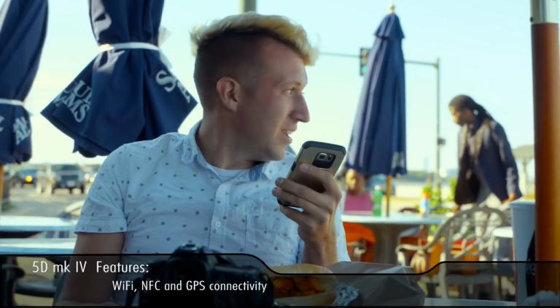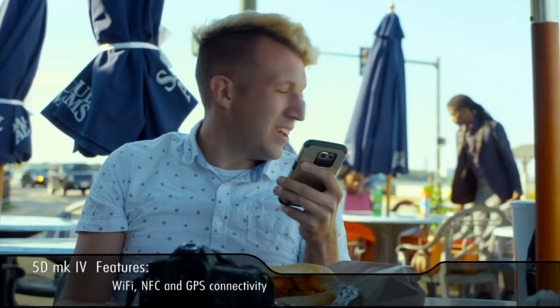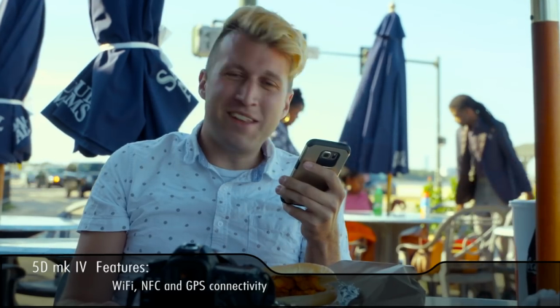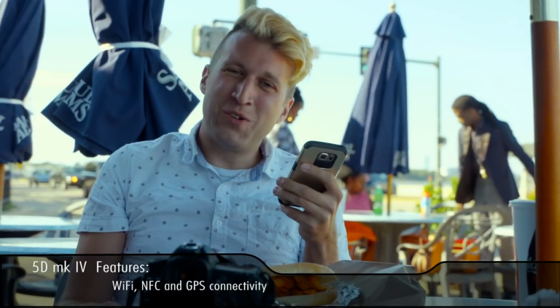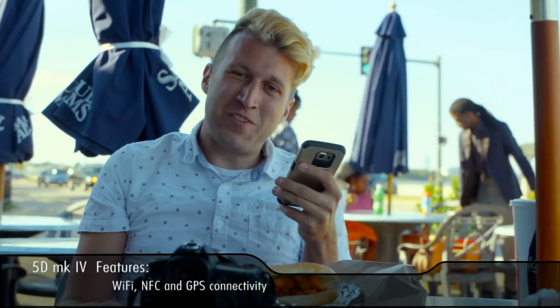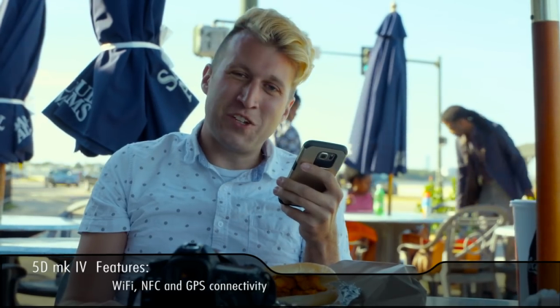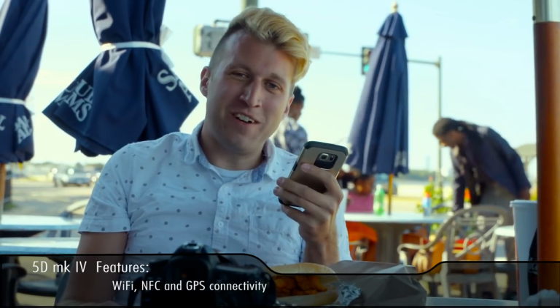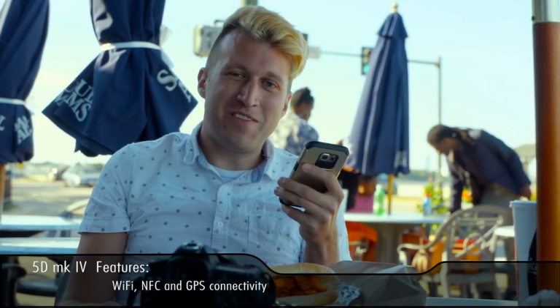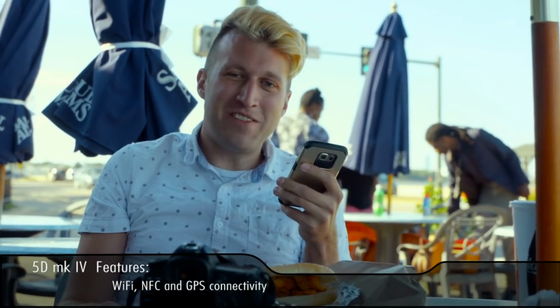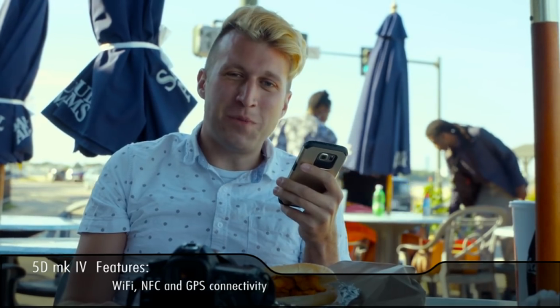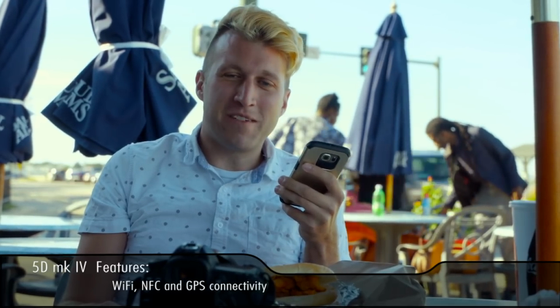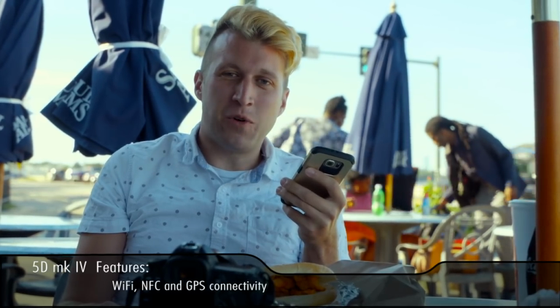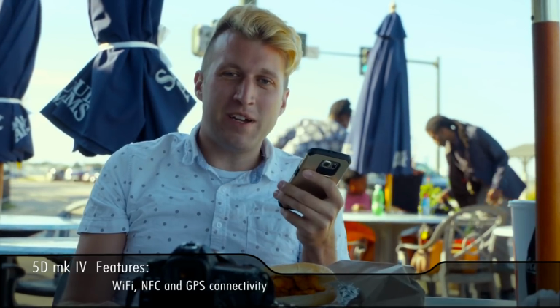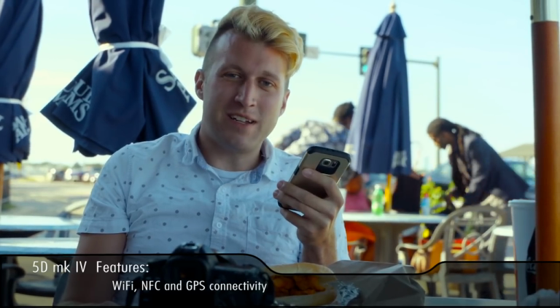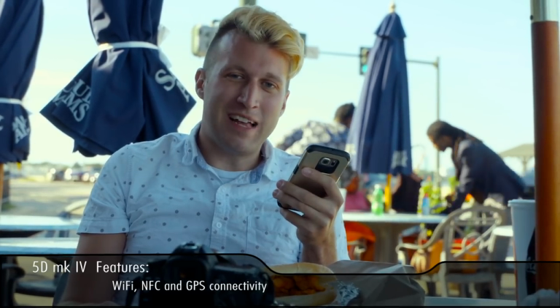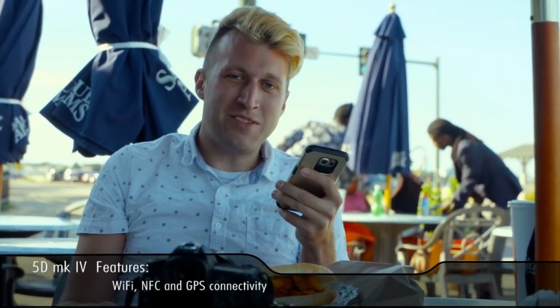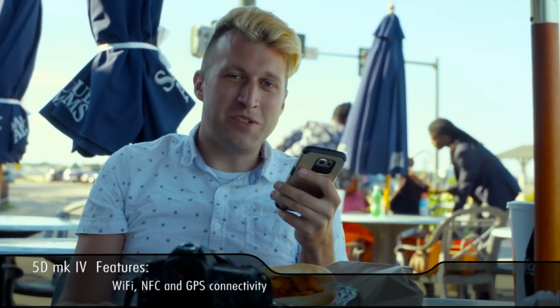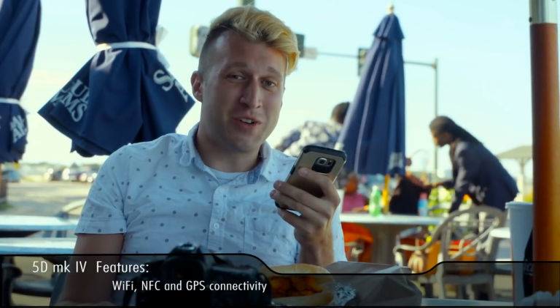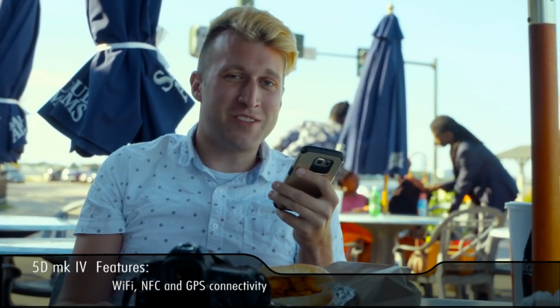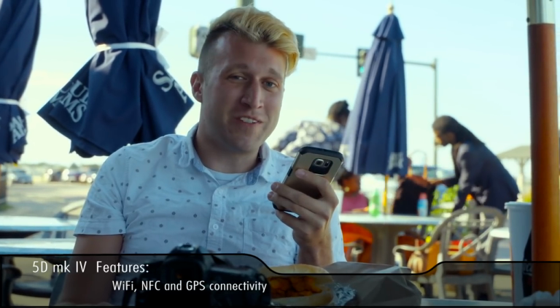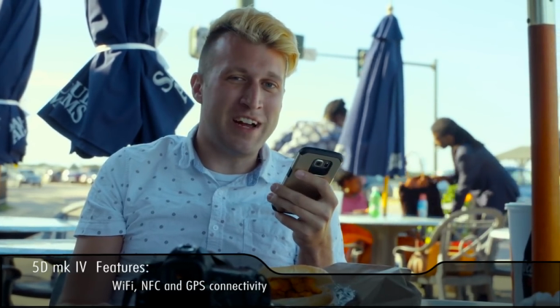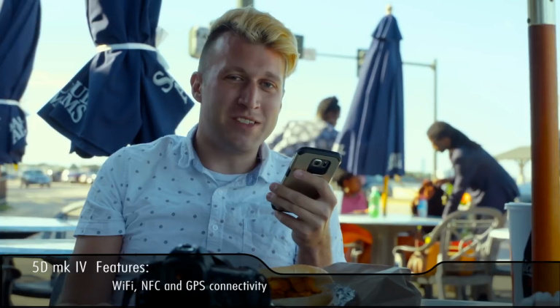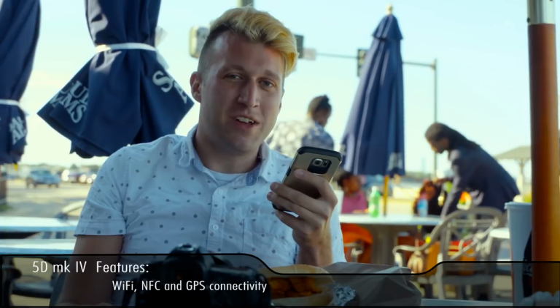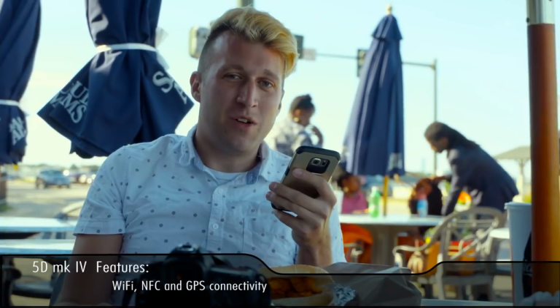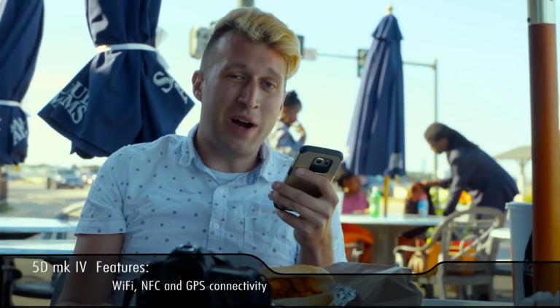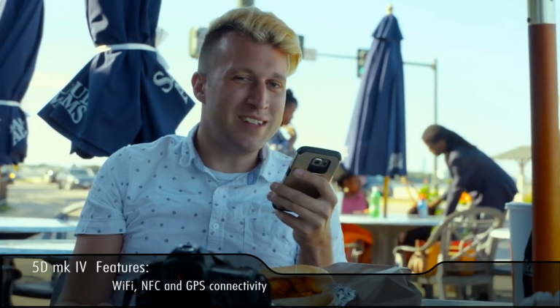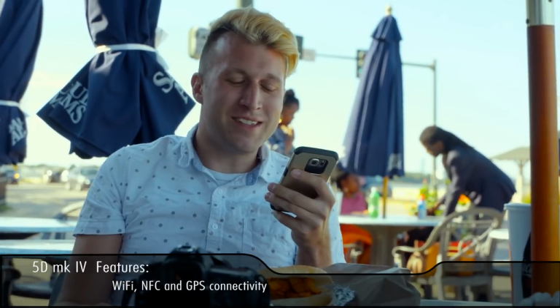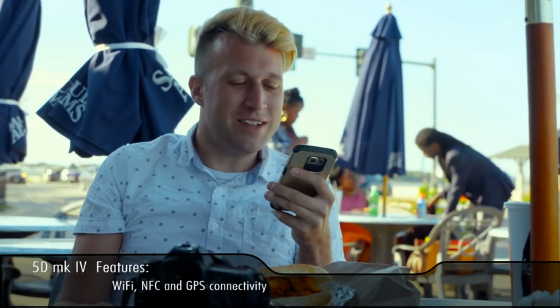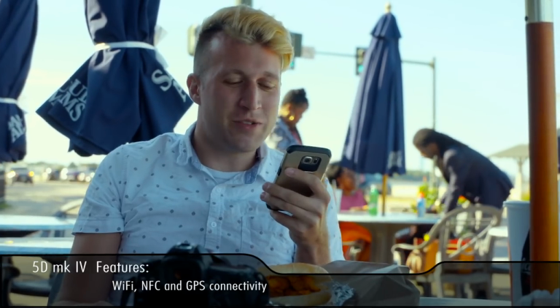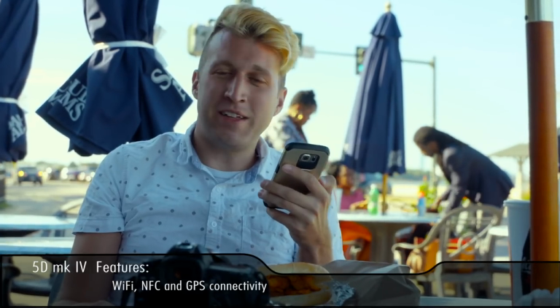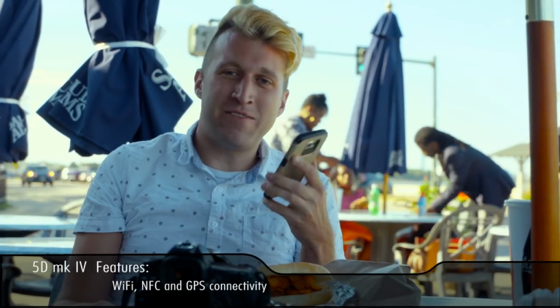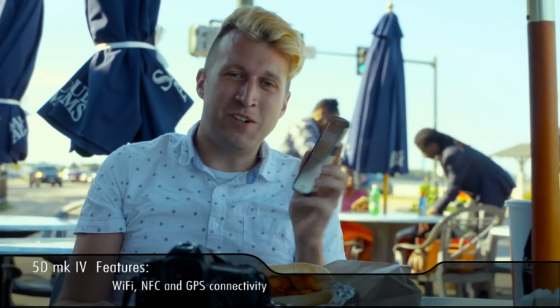Another cool feature of the 5D Mark IV is it allows you to transfer files wirelessly directly to your phone.